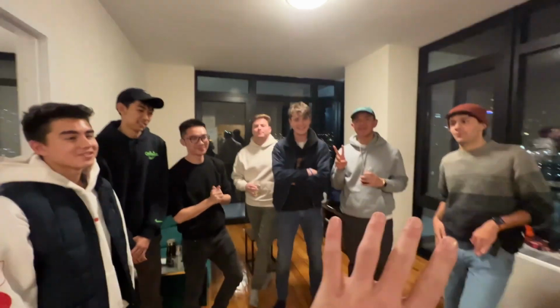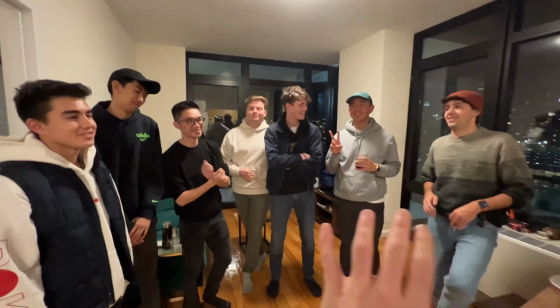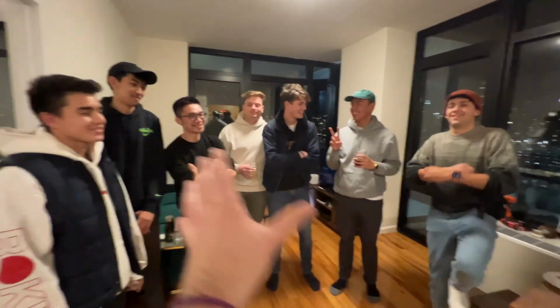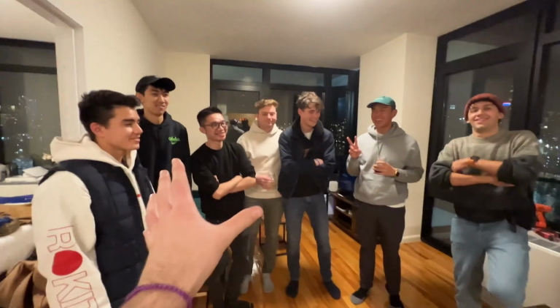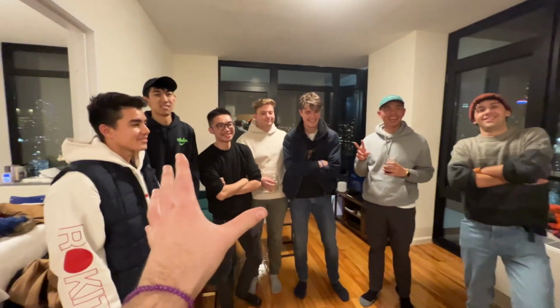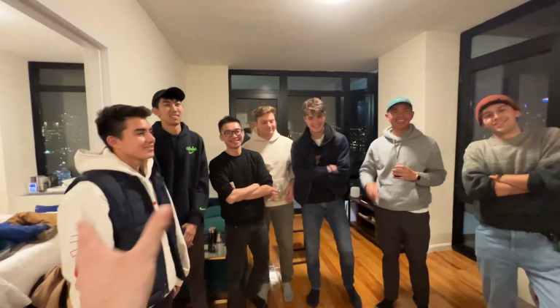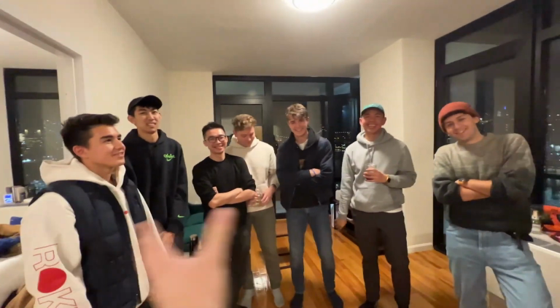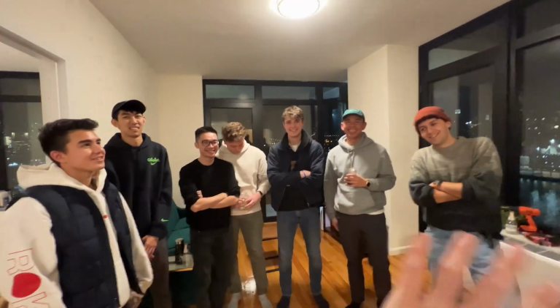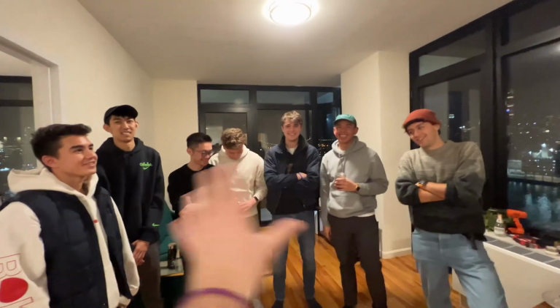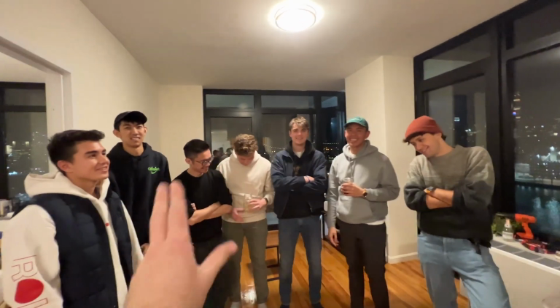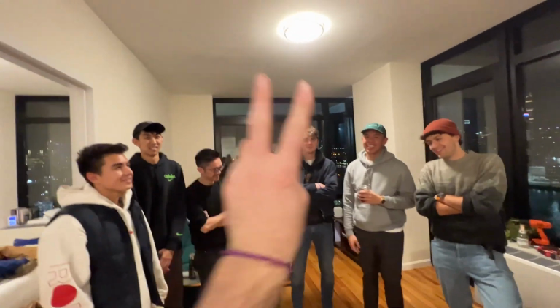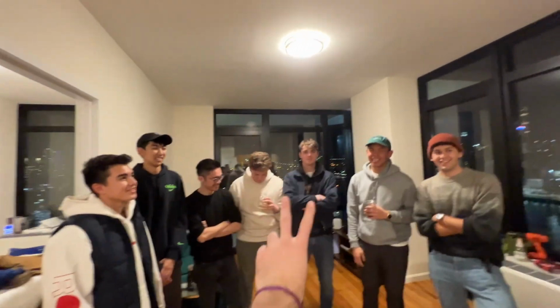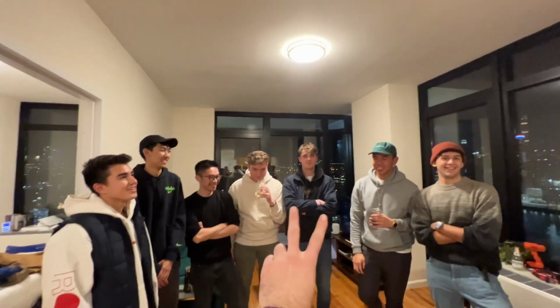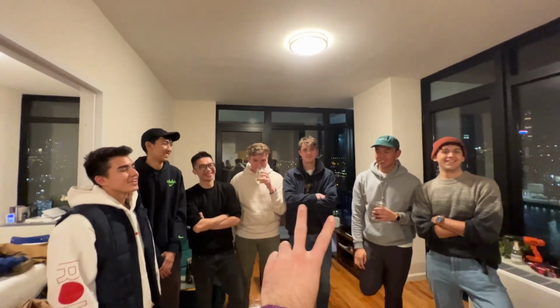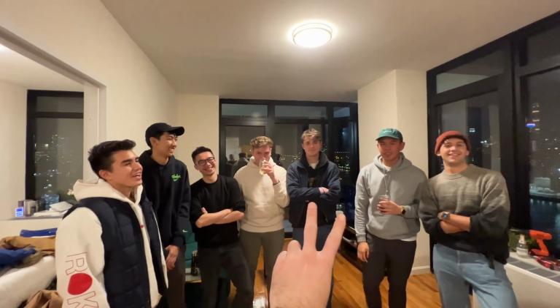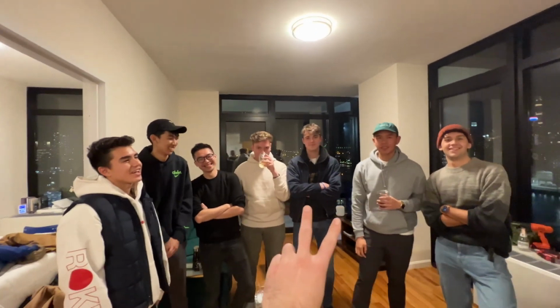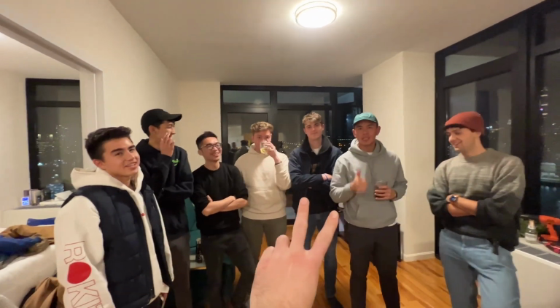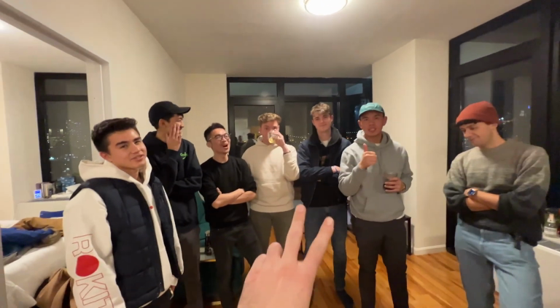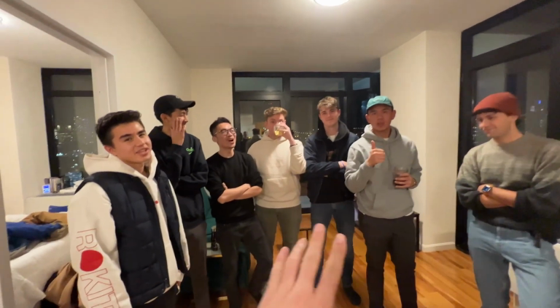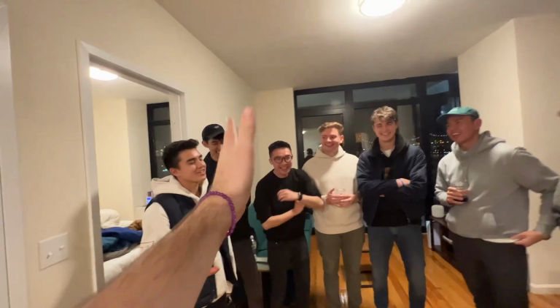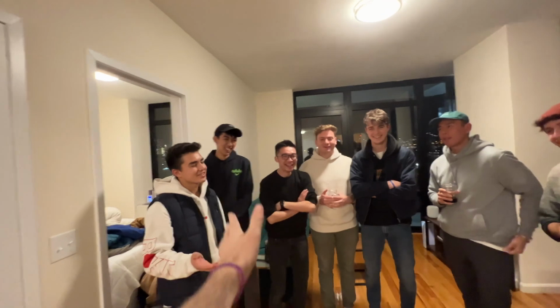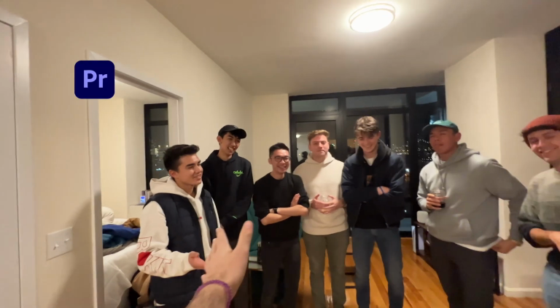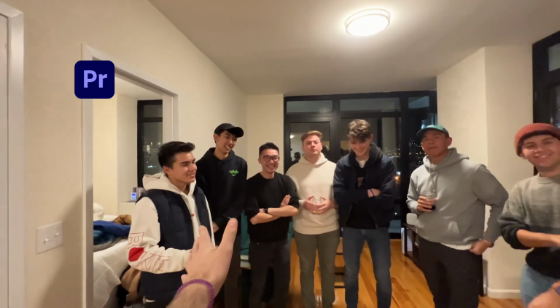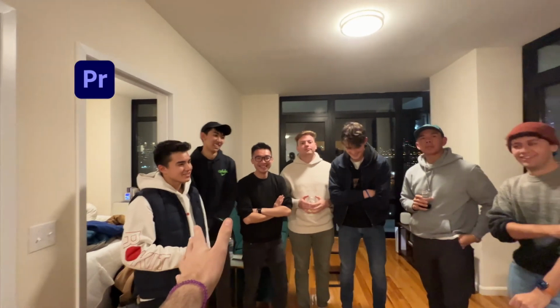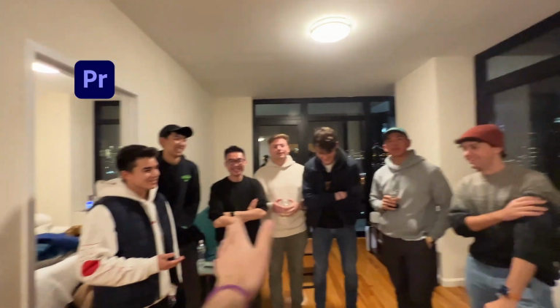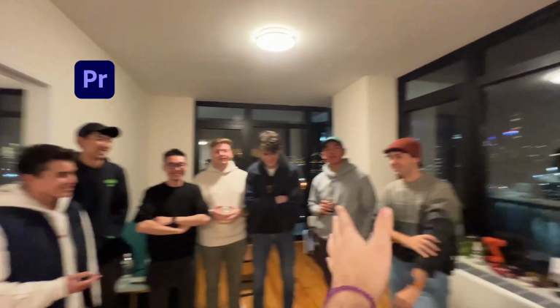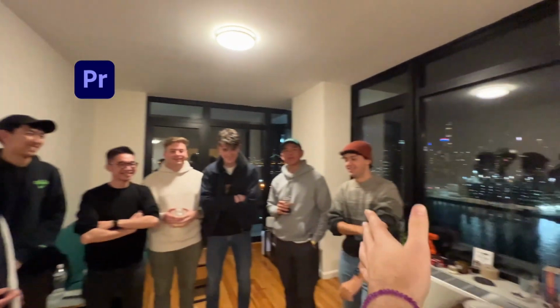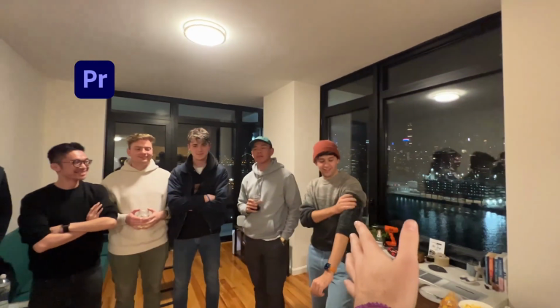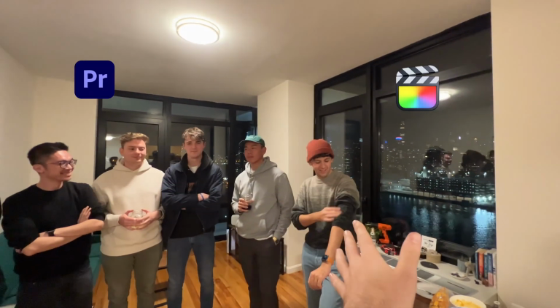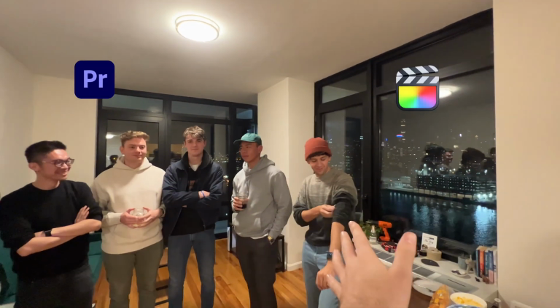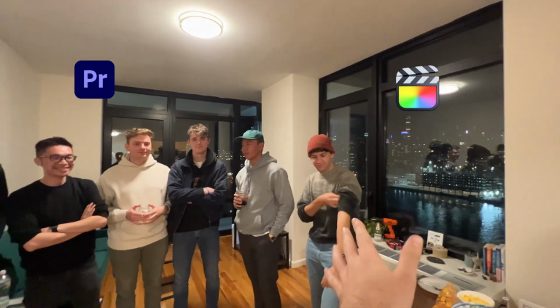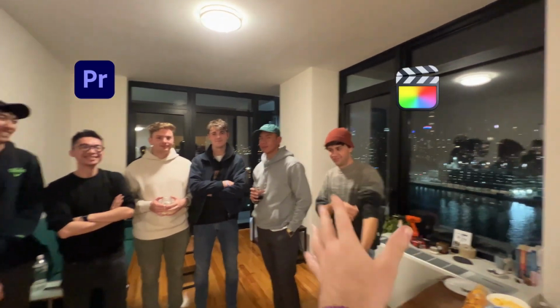We've got a whole group of video editors here, and we are now going to separate you into two groups. Left side: Premiere. Right side: Final Cut.